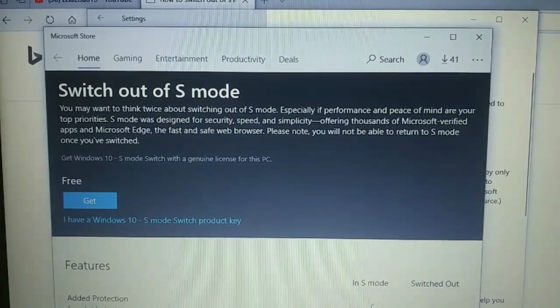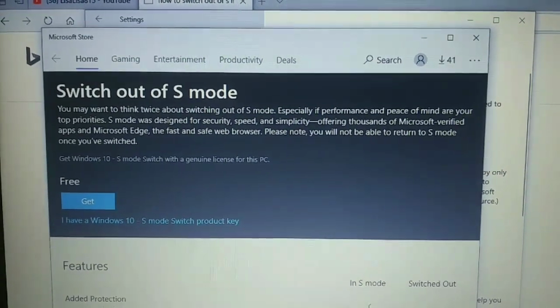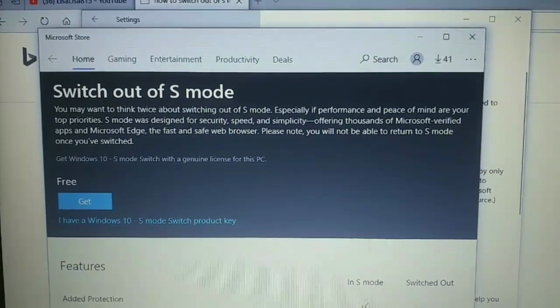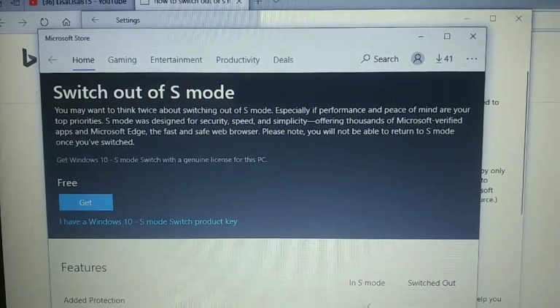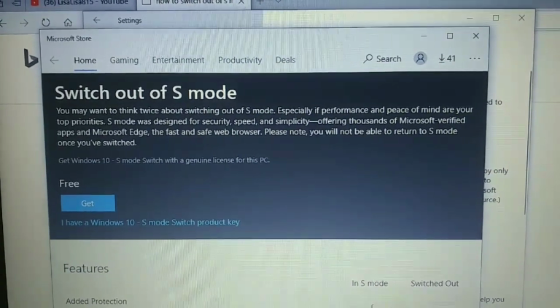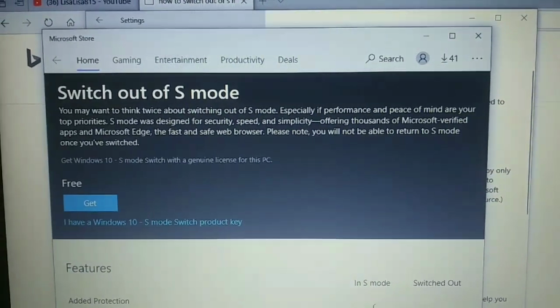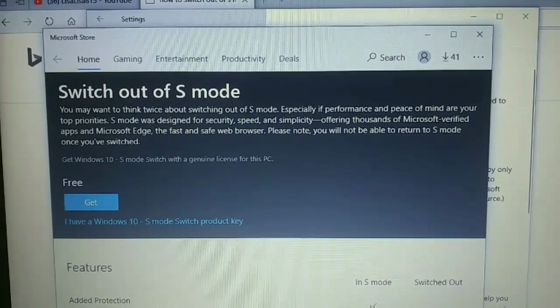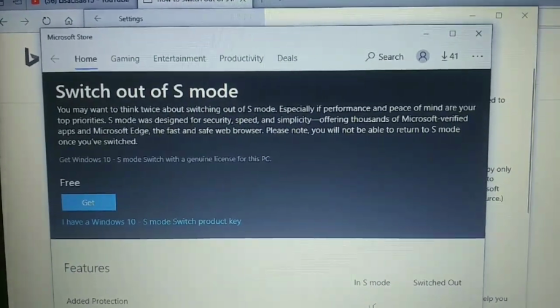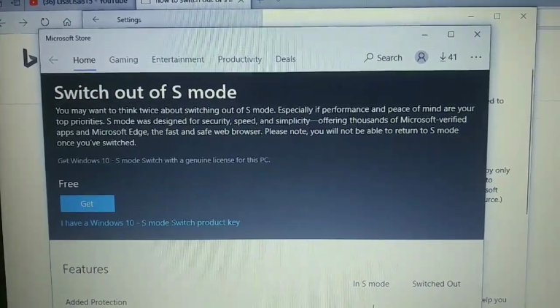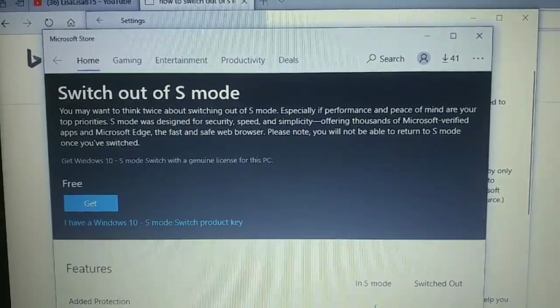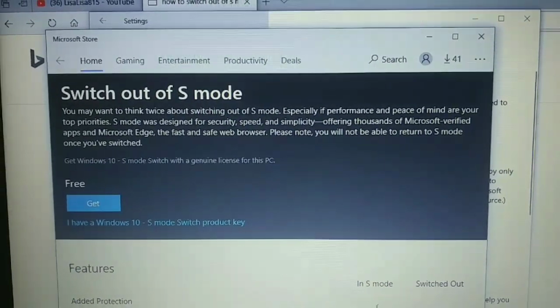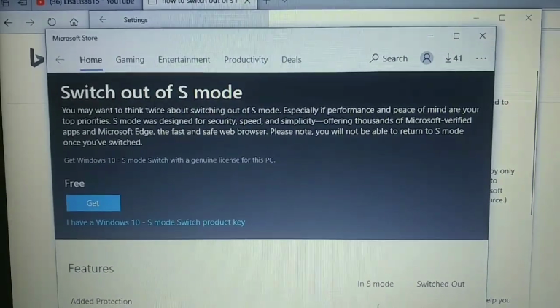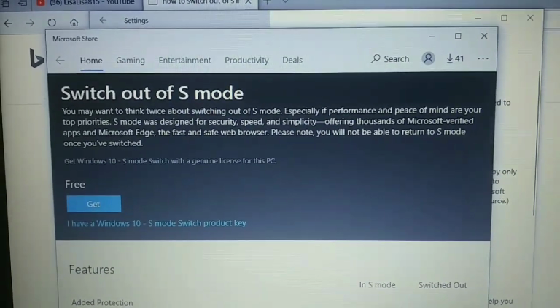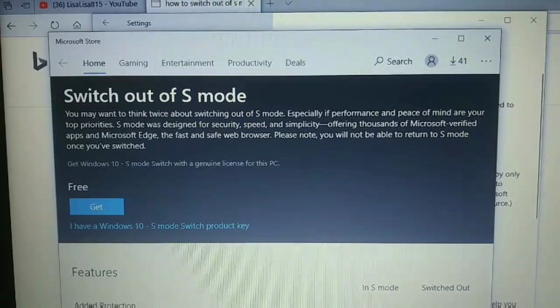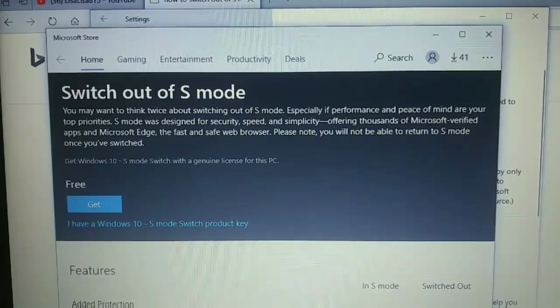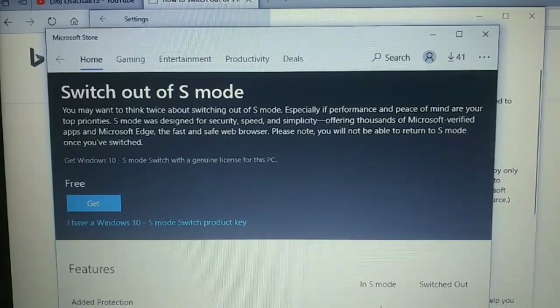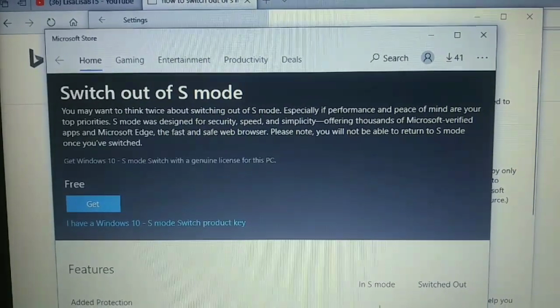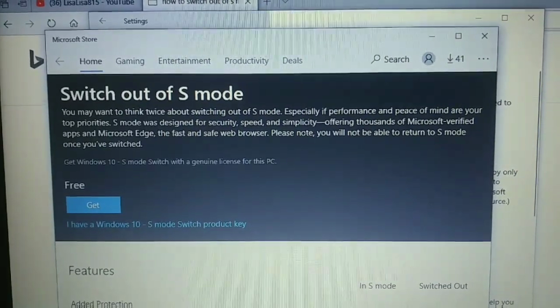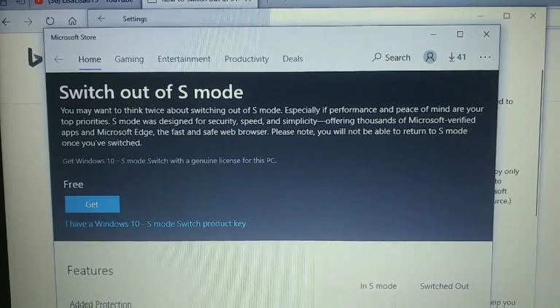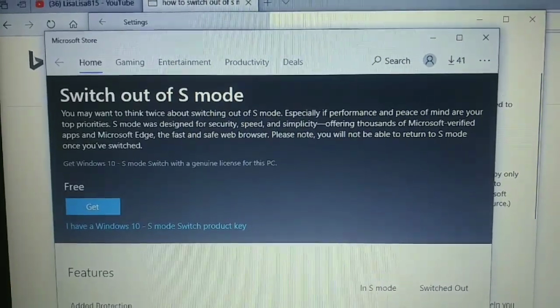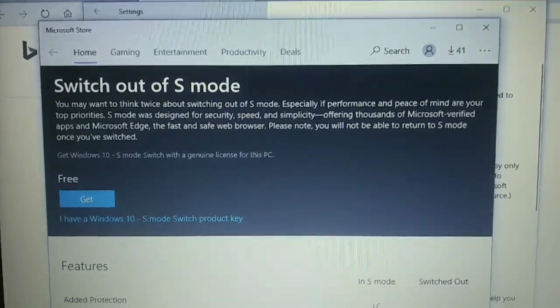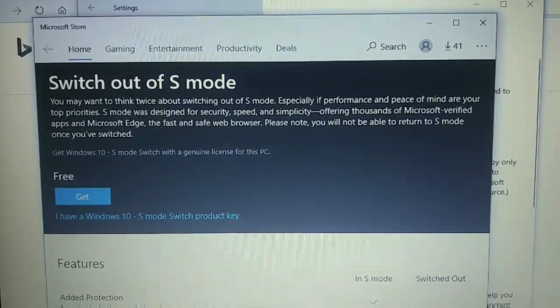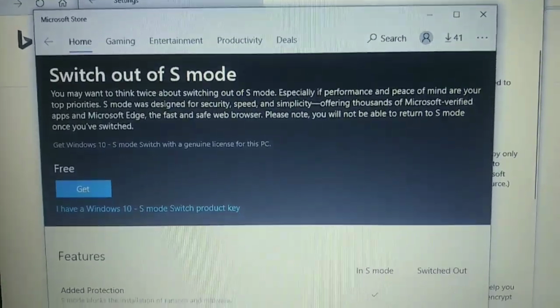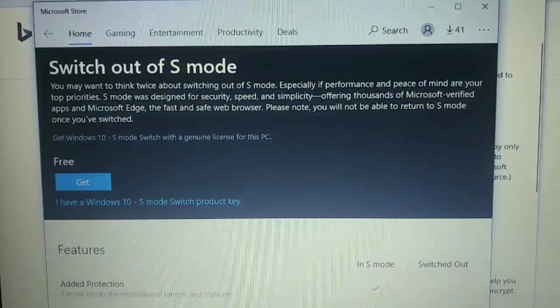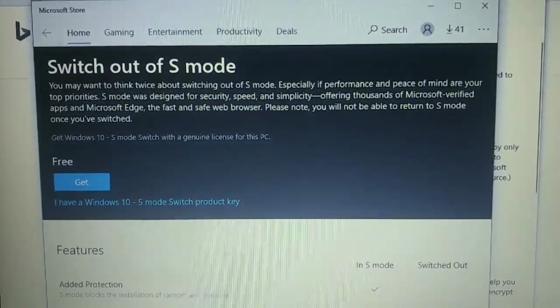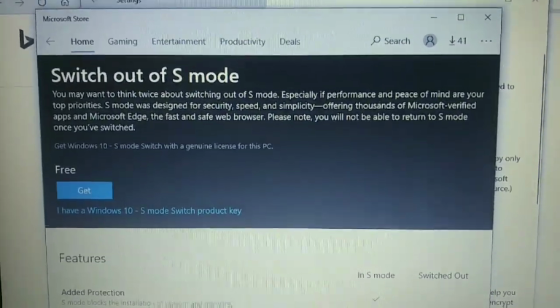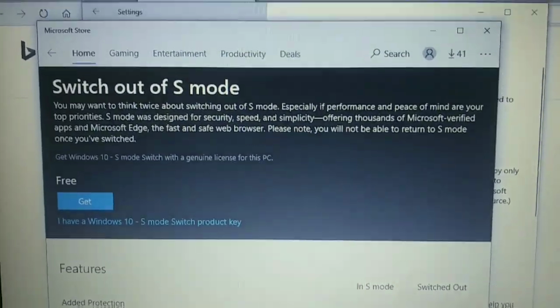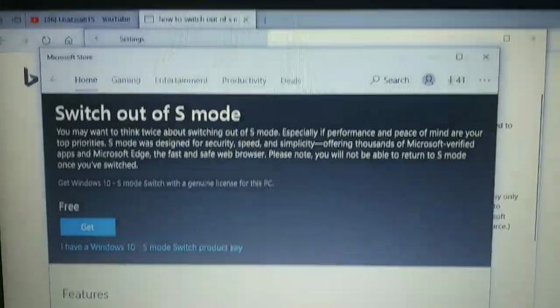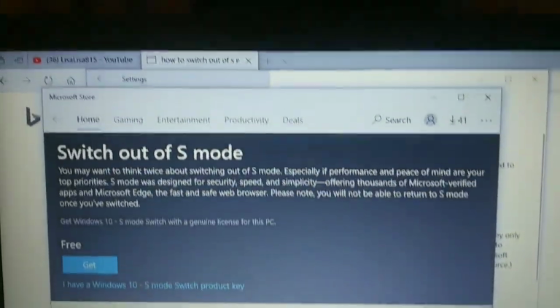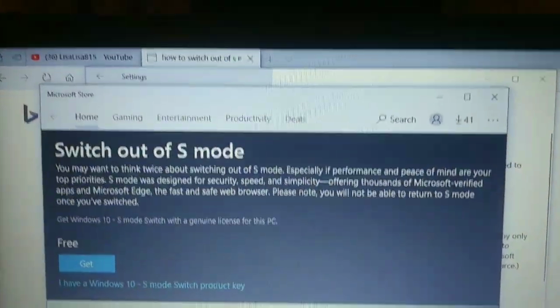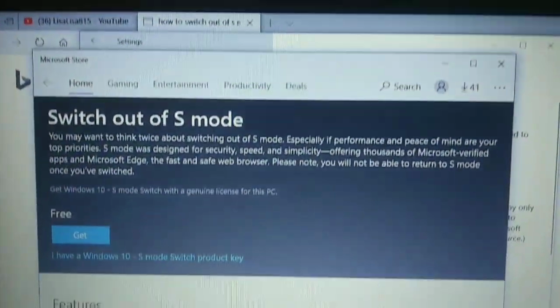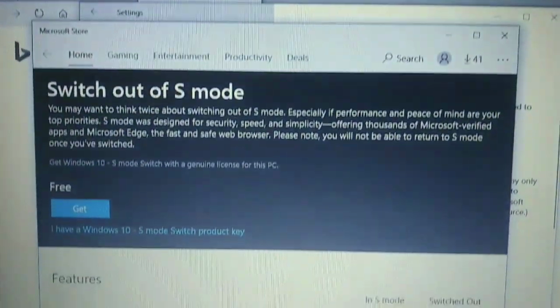I'm also going to let you guys see the specs and some reviews. Let's see what everyone else is saying about it.